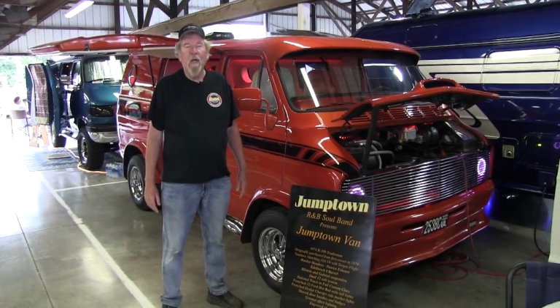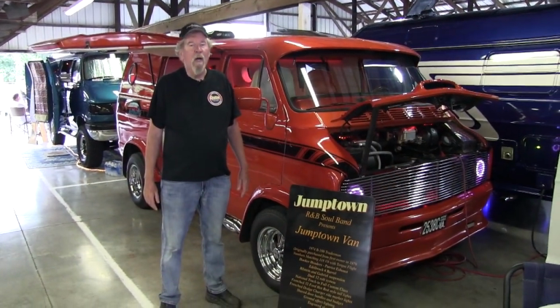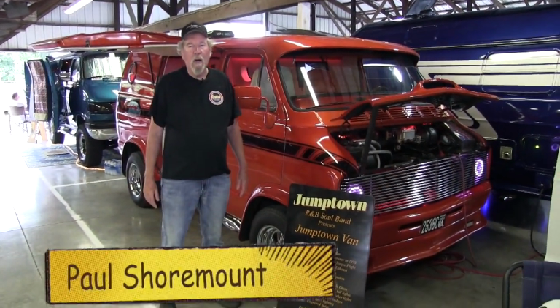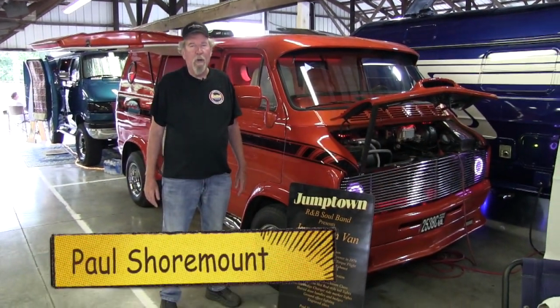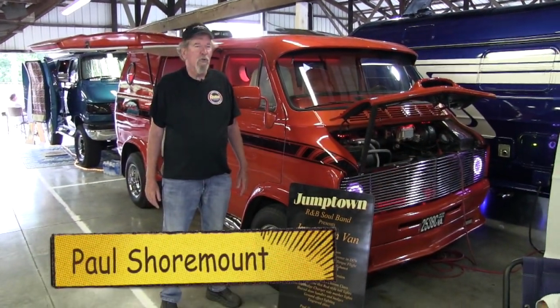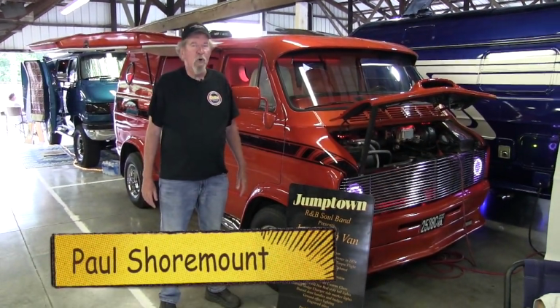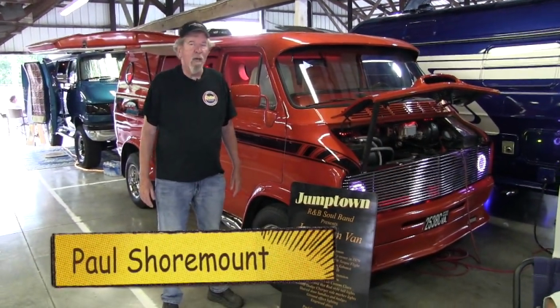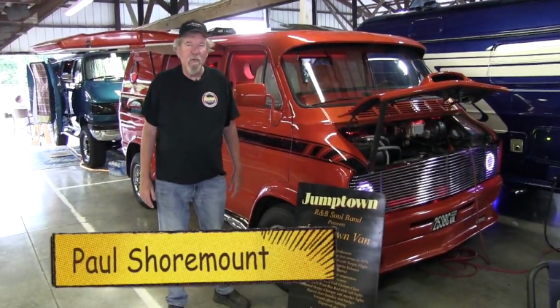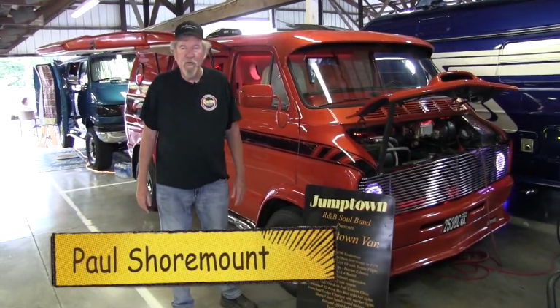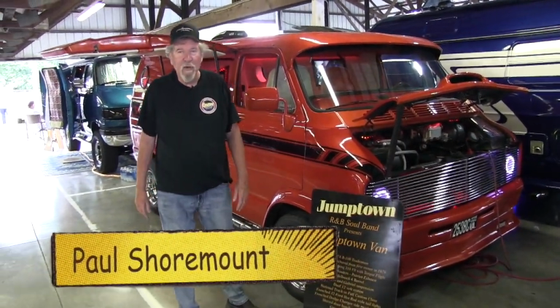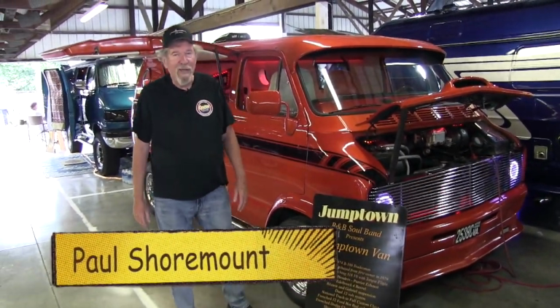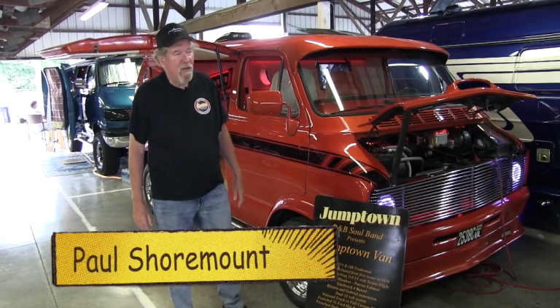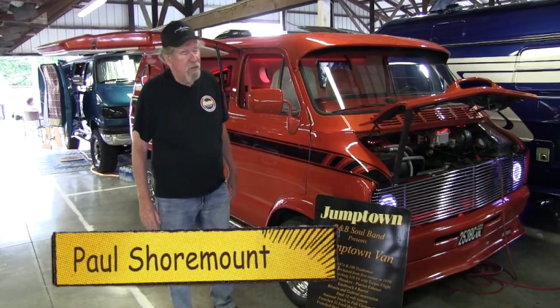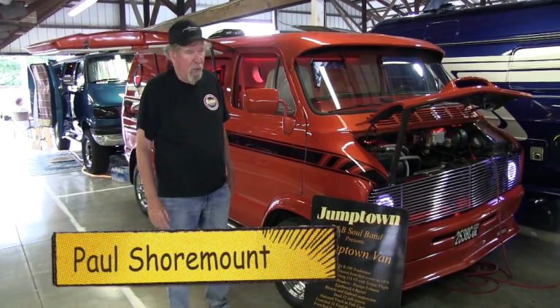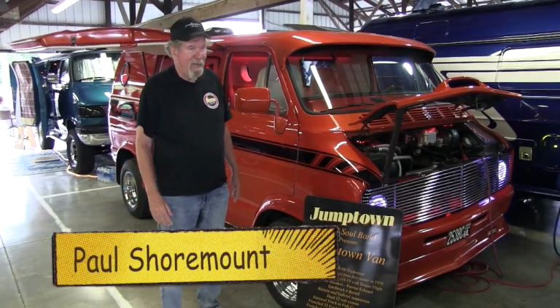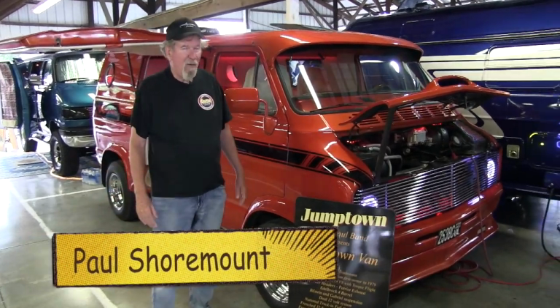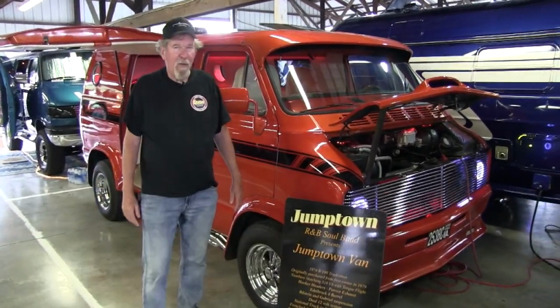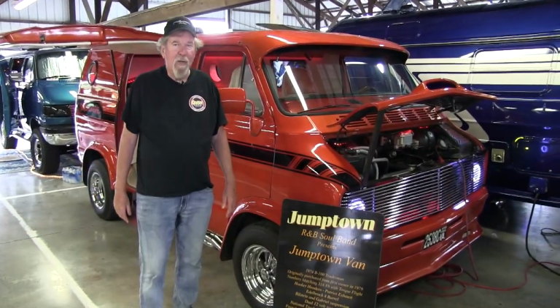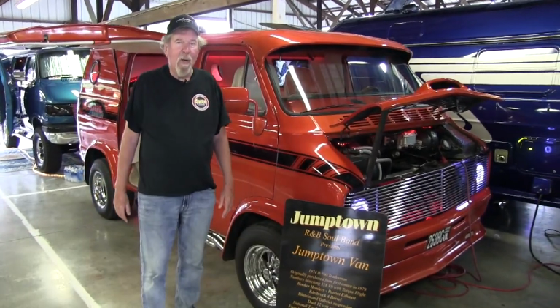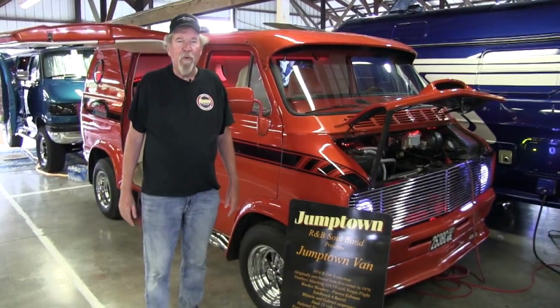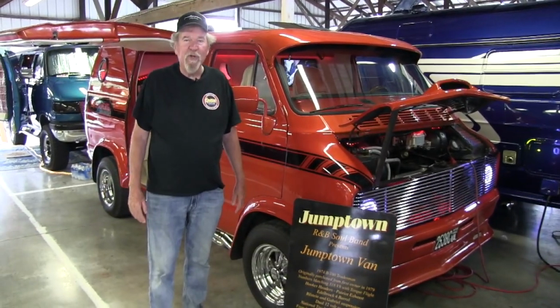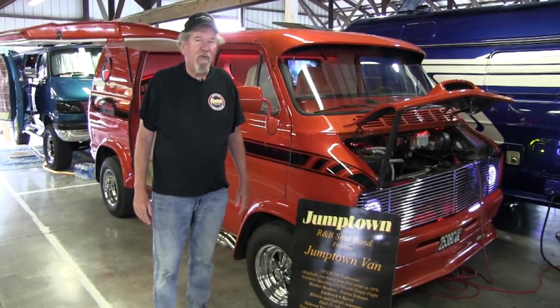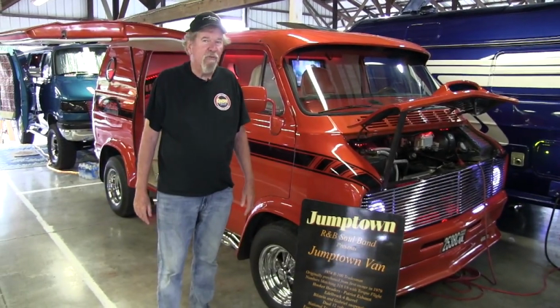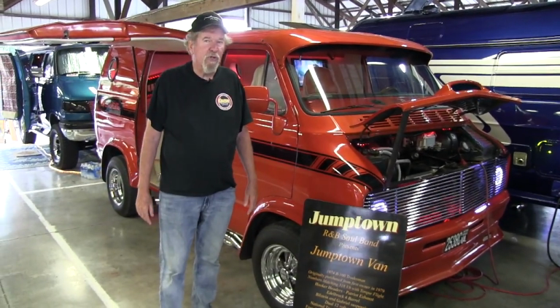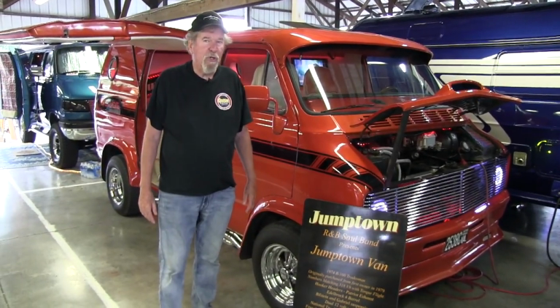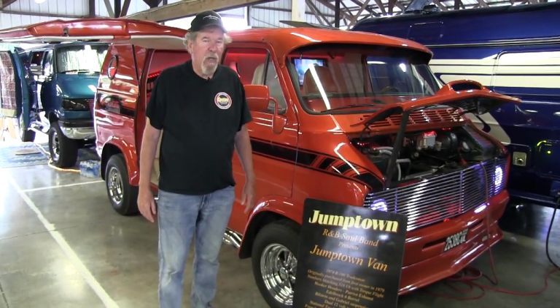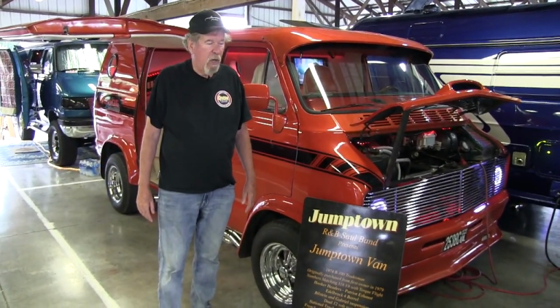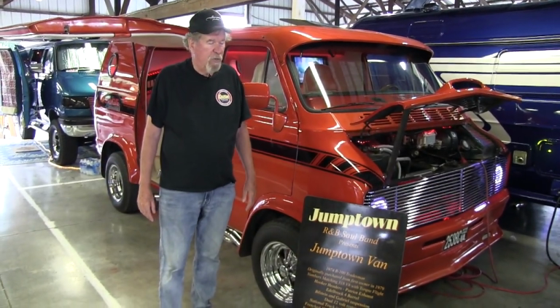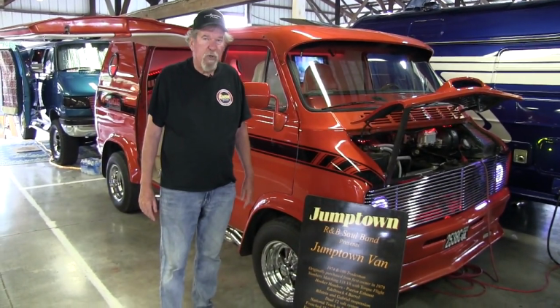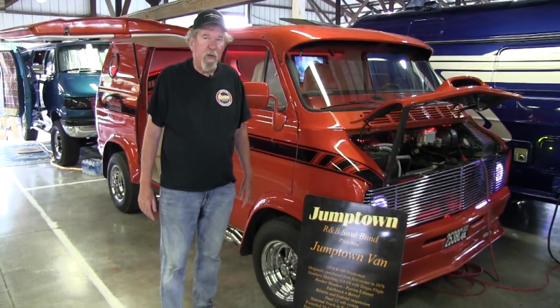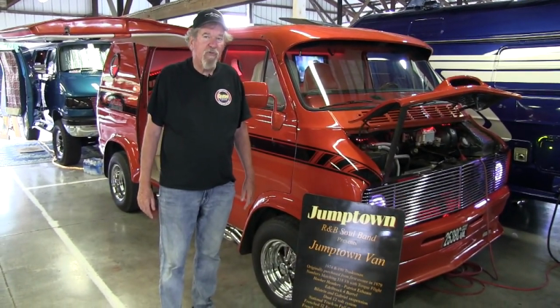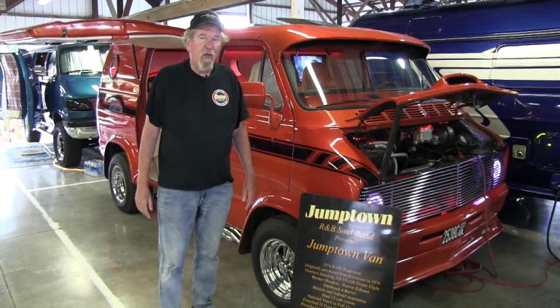I'm Paul Shurmount. This is my van, Jumptown. I'm from Winchester, Virginia. I own this with my son.